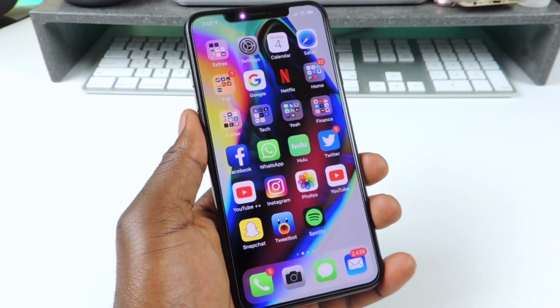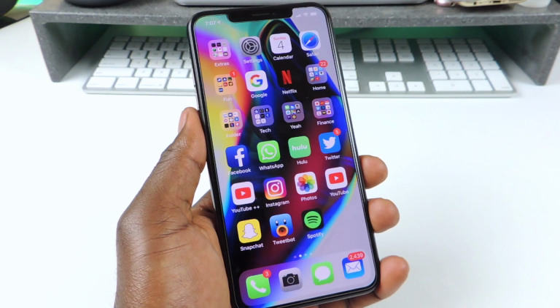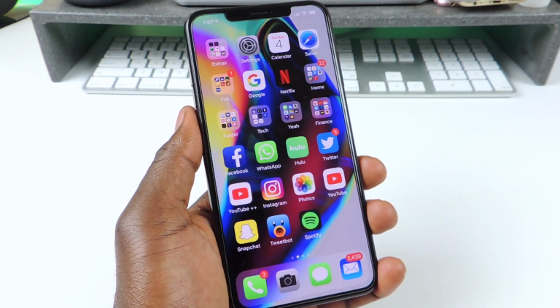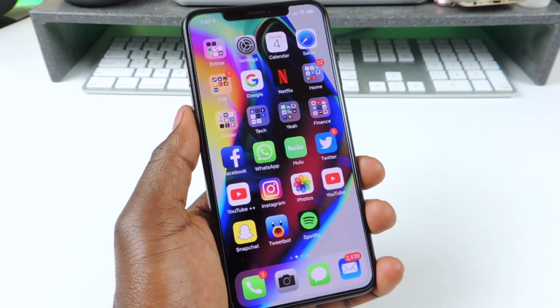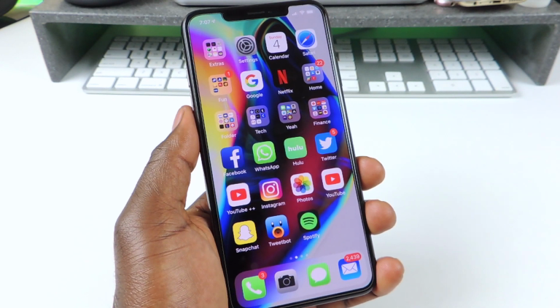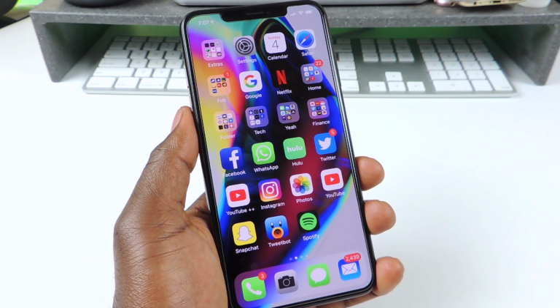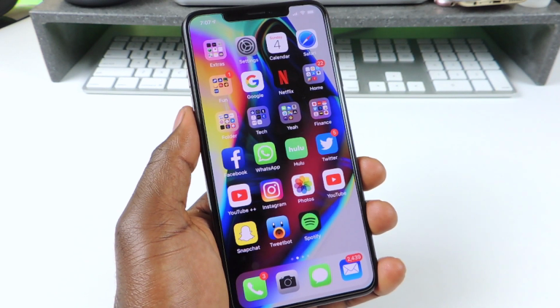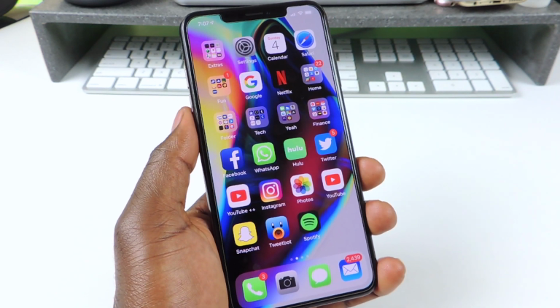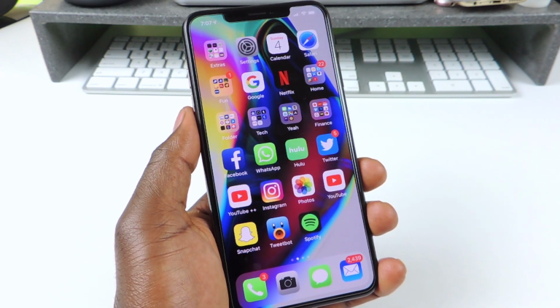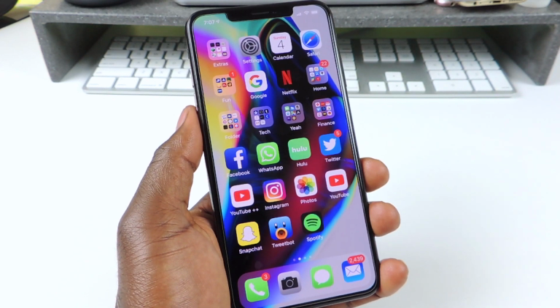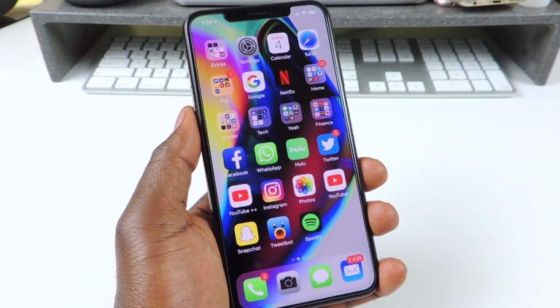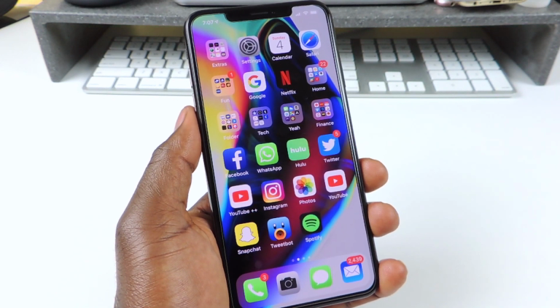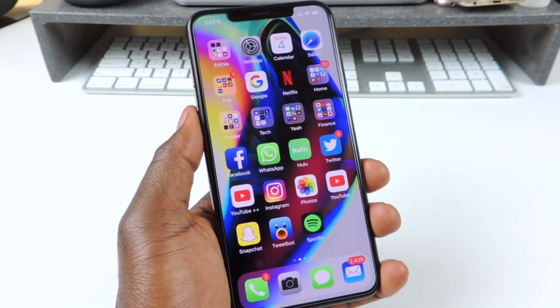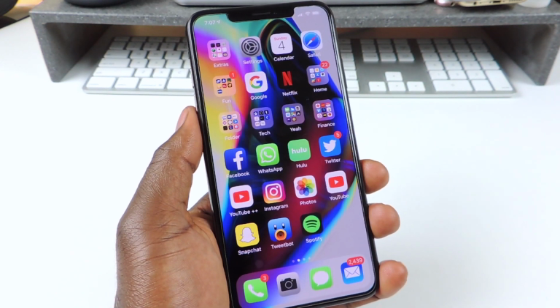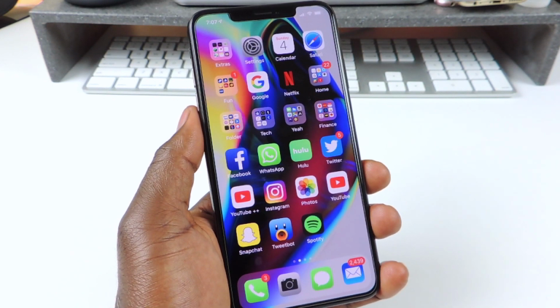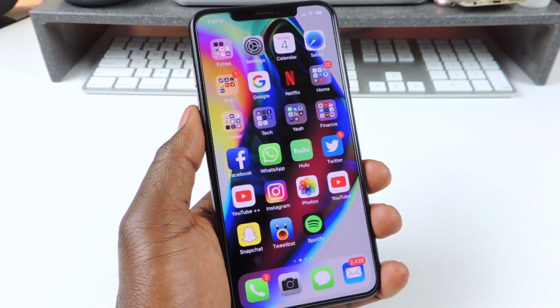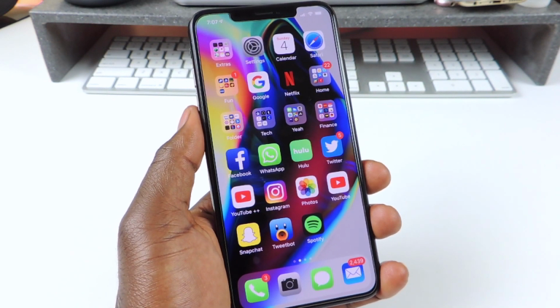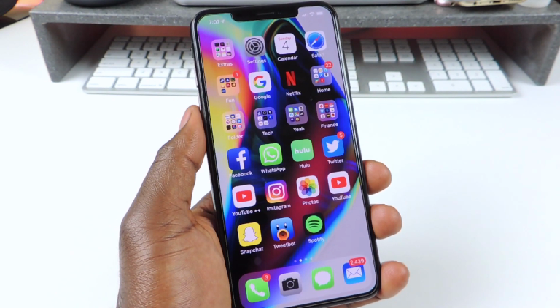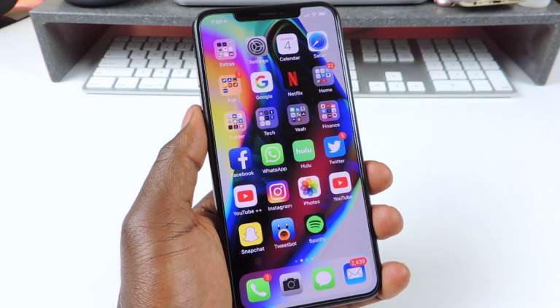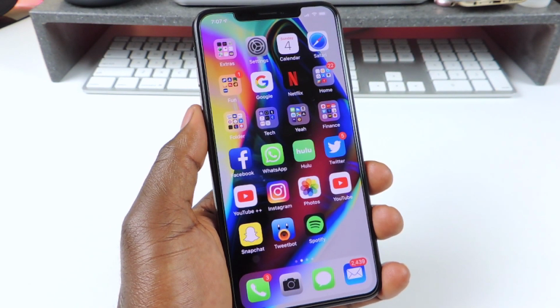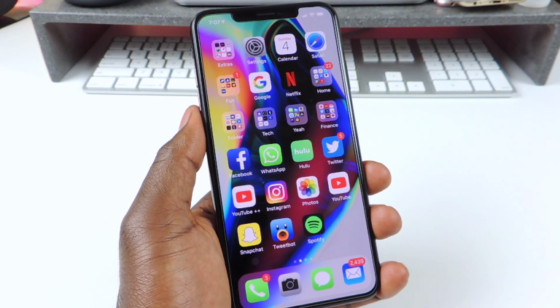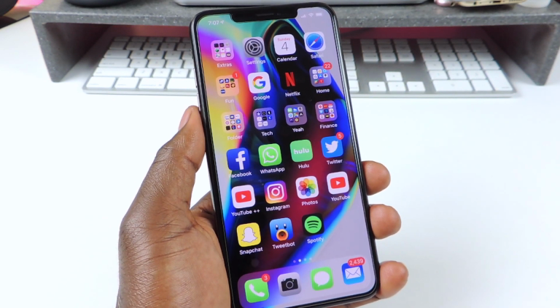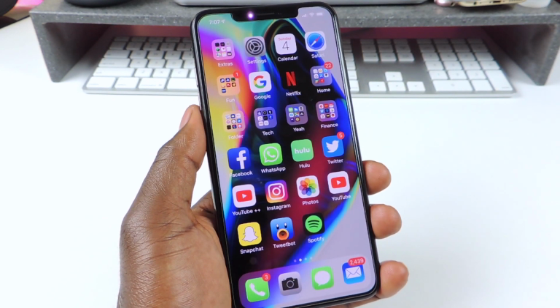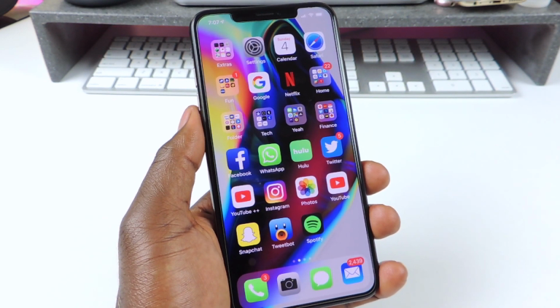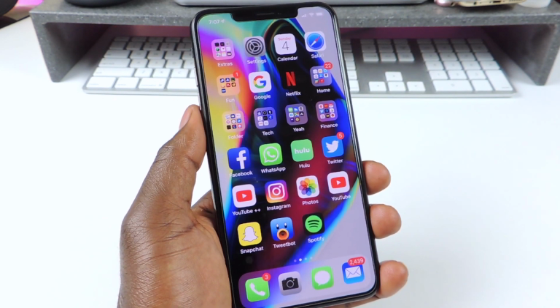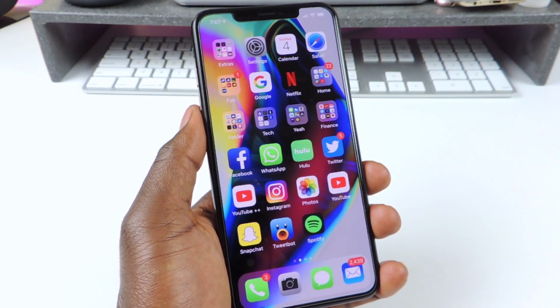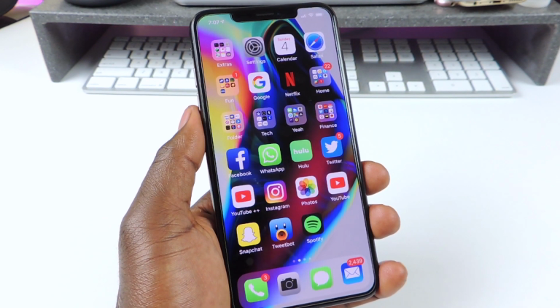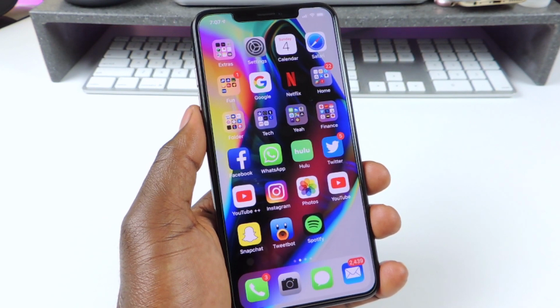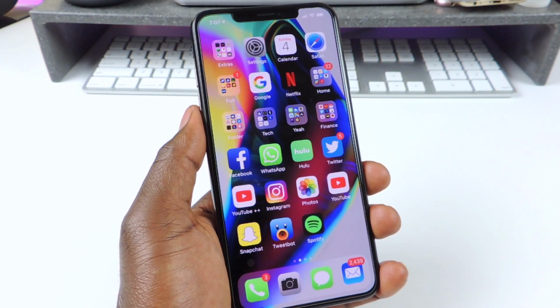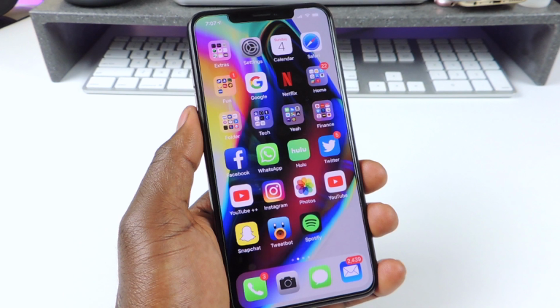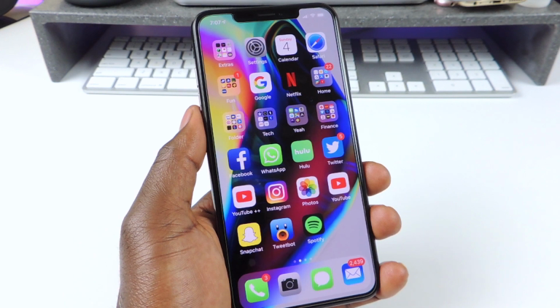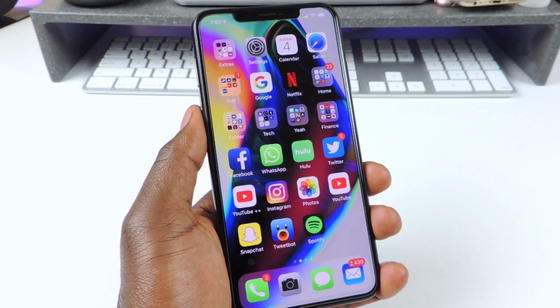What's up YouTube, this is Prince with ATP 101, and in this video I want to show you guys real quick how to free up RAM on your iPhone.